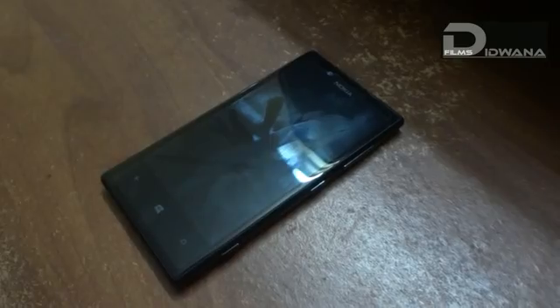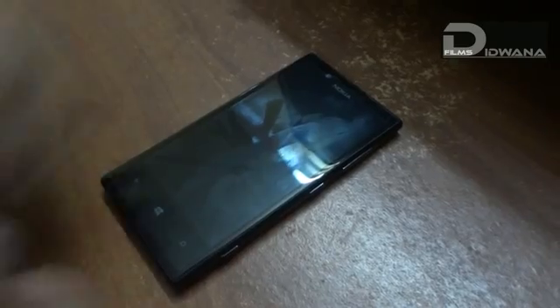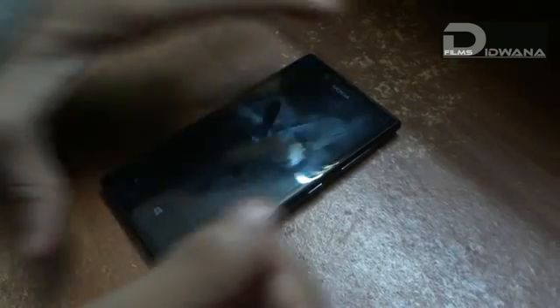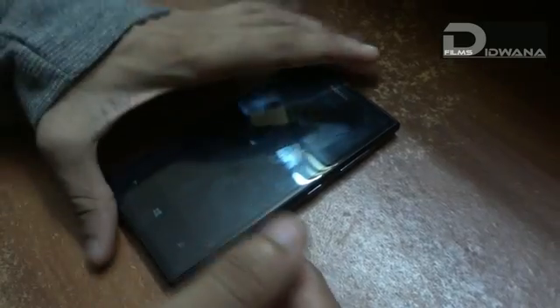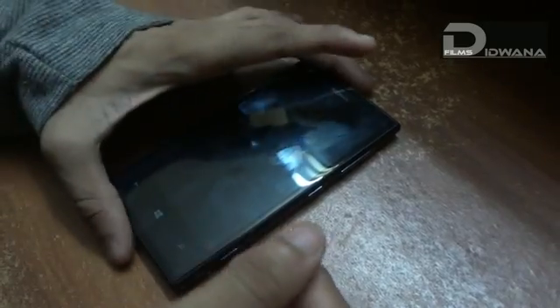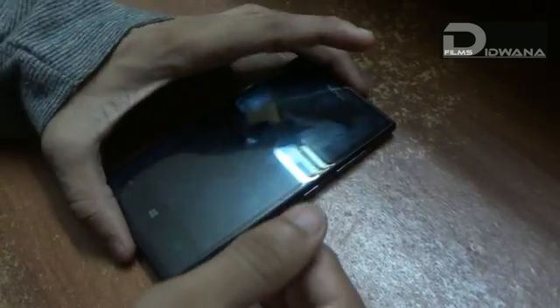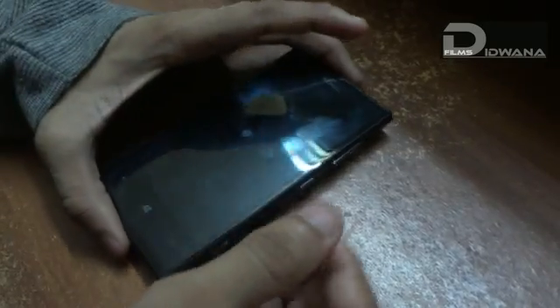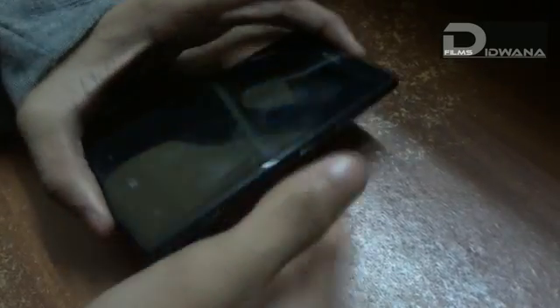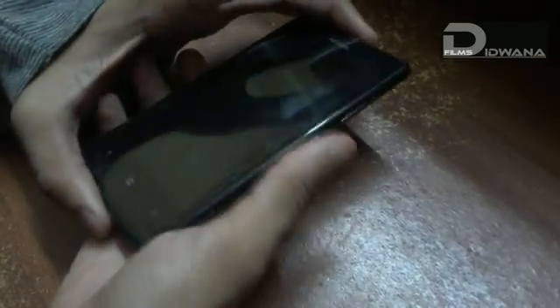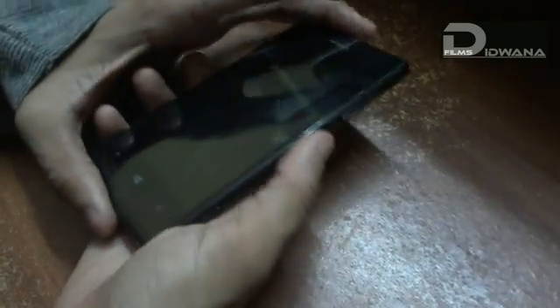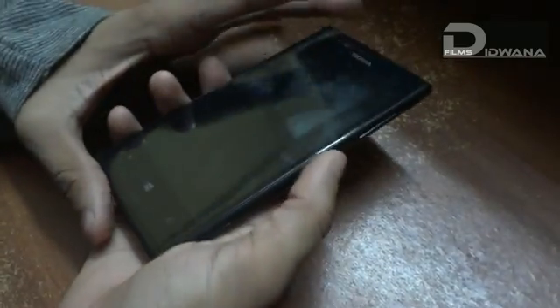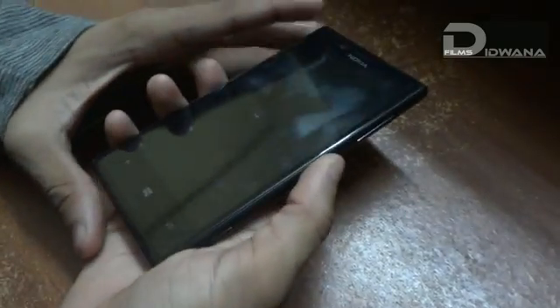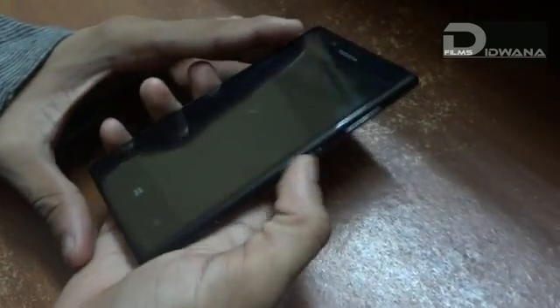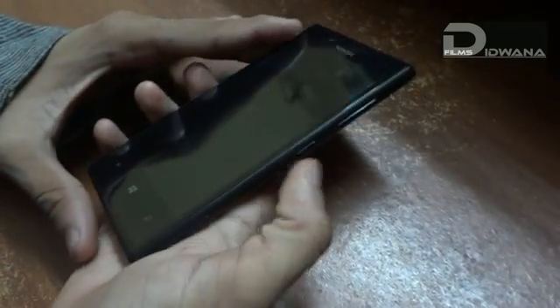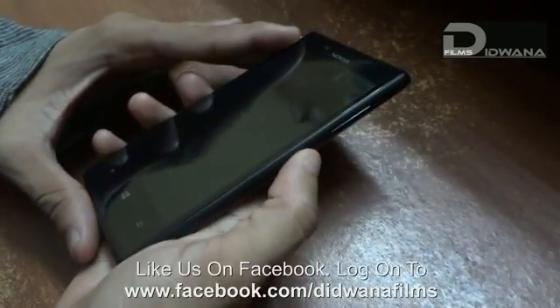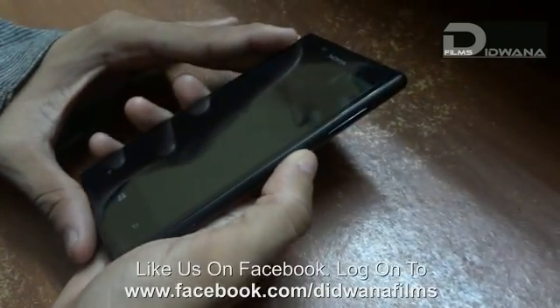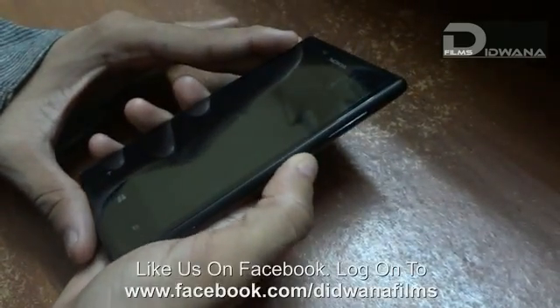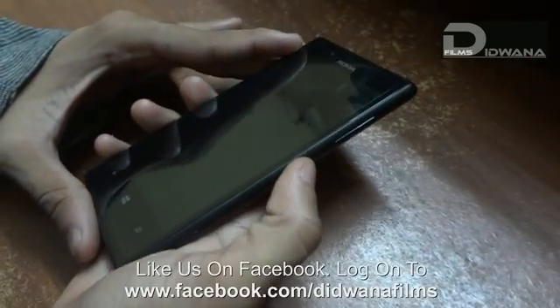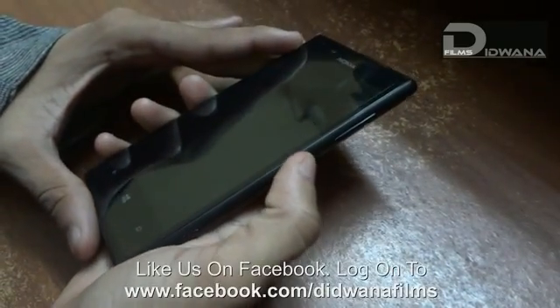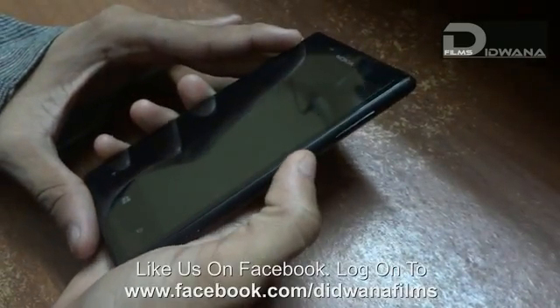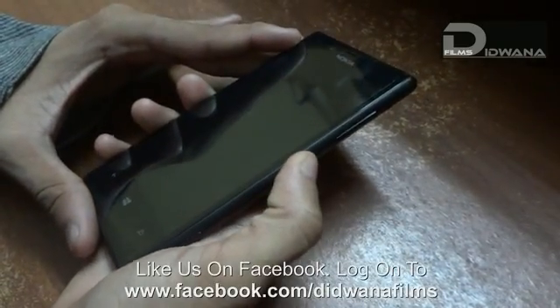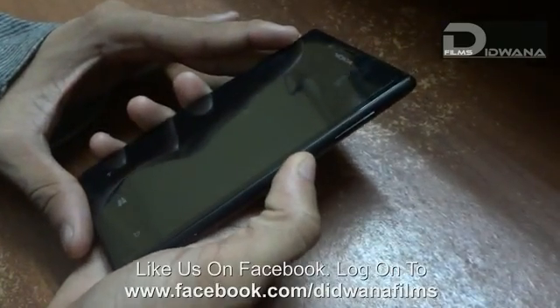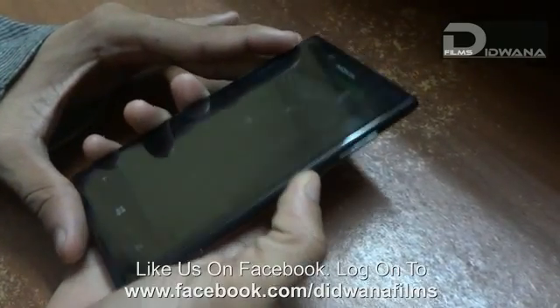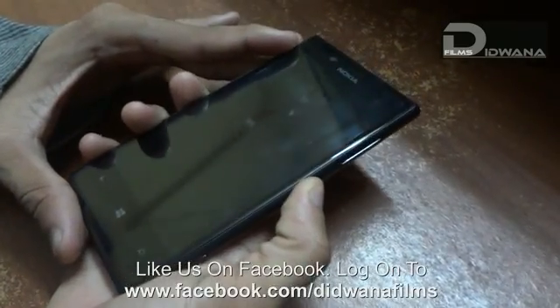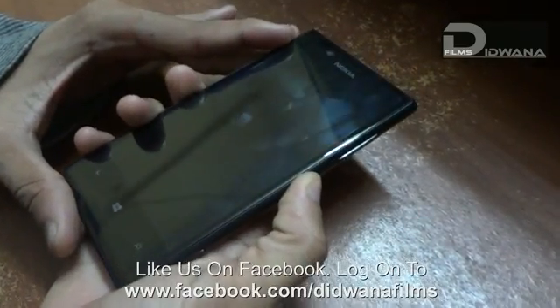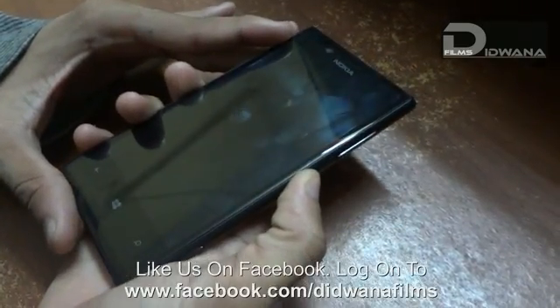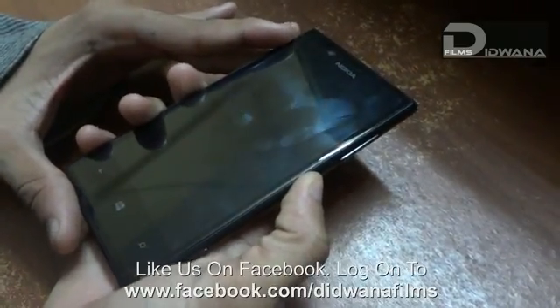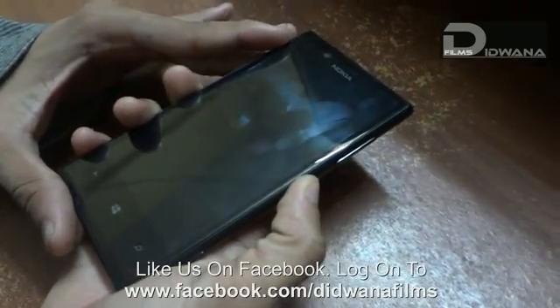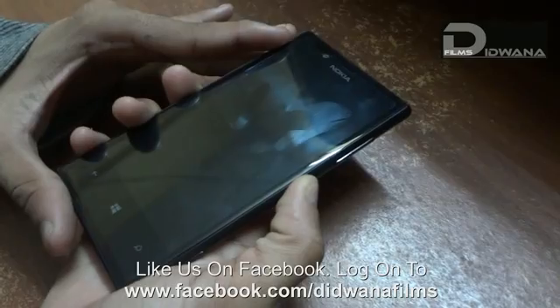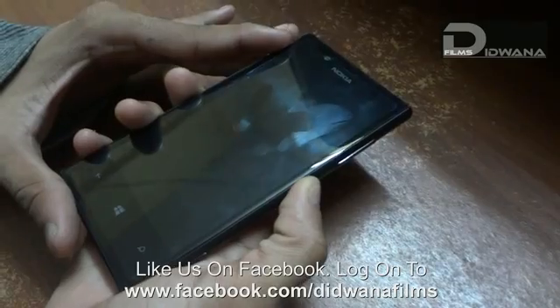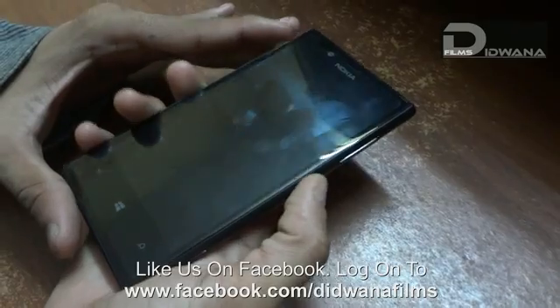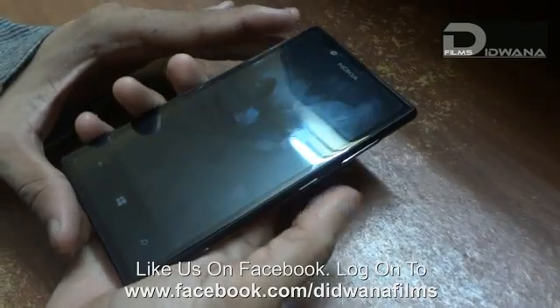To restart the phone you have to just press the power key. Here you go.